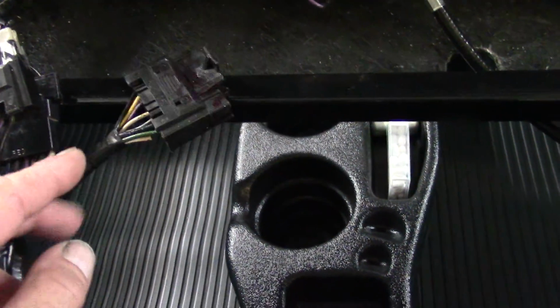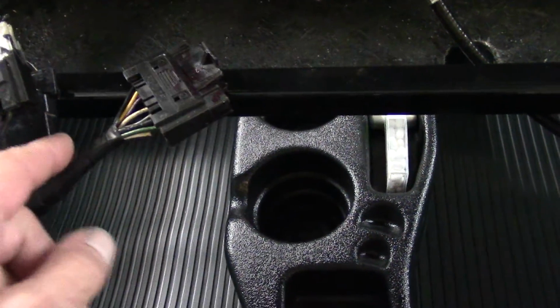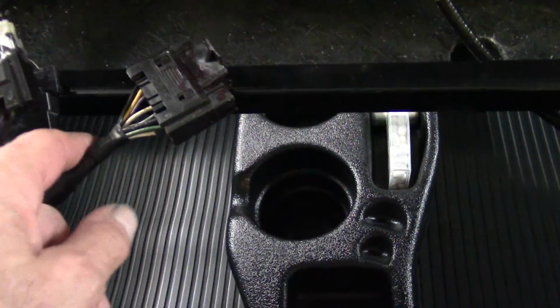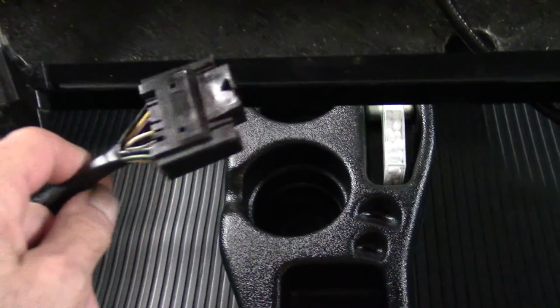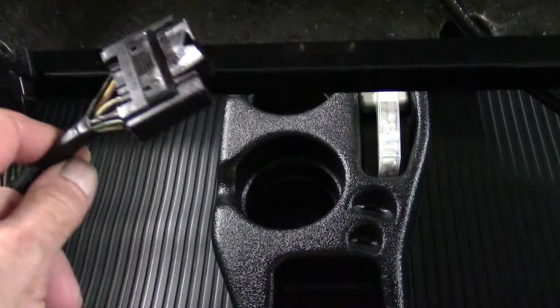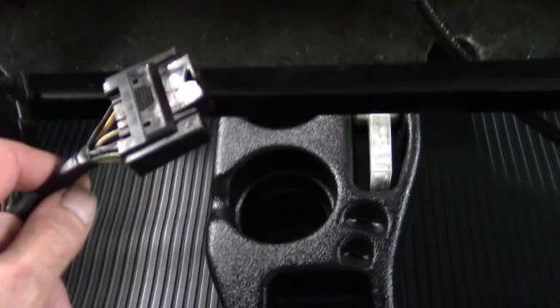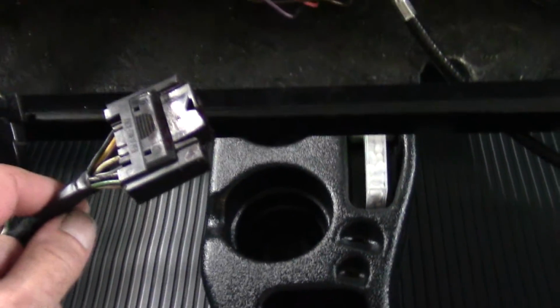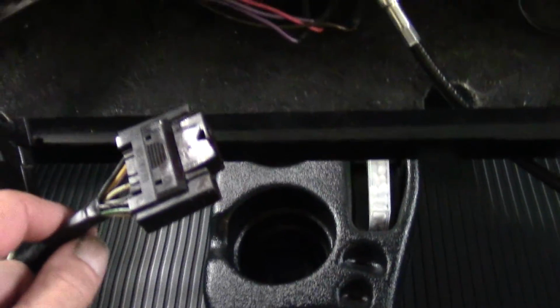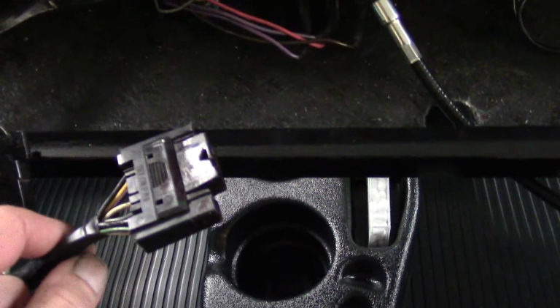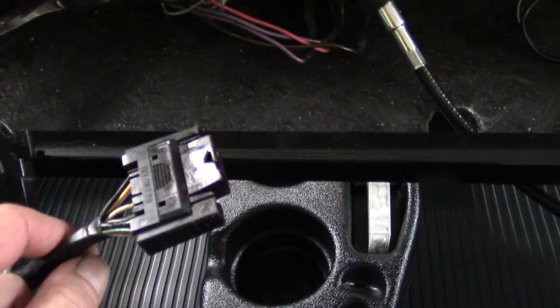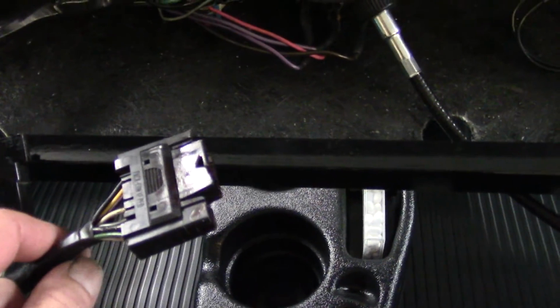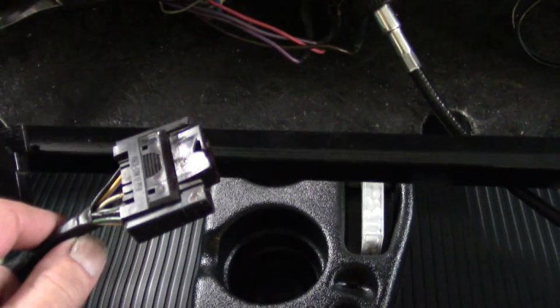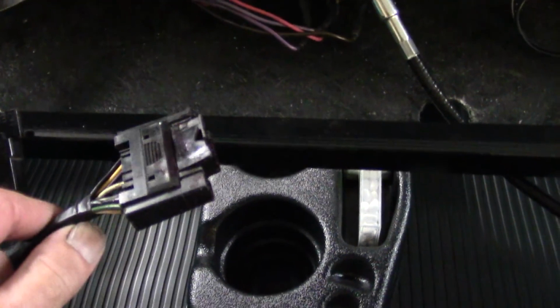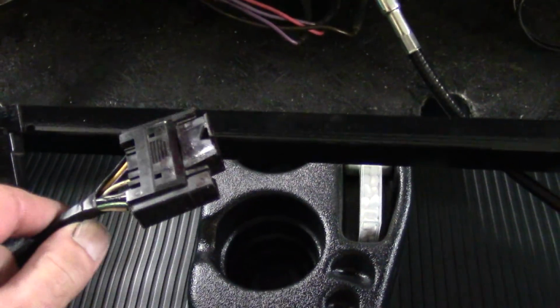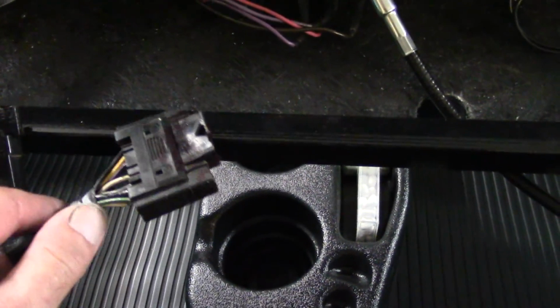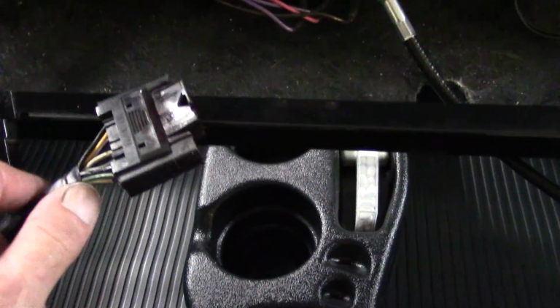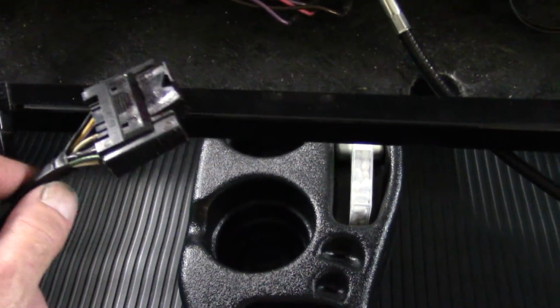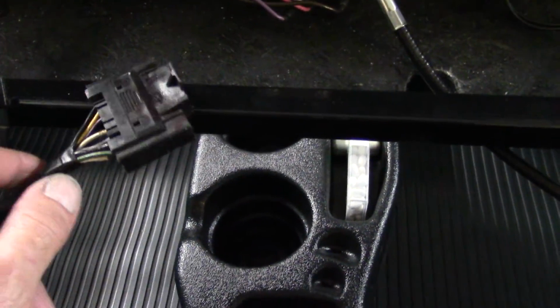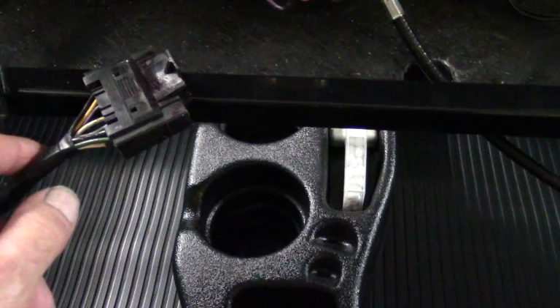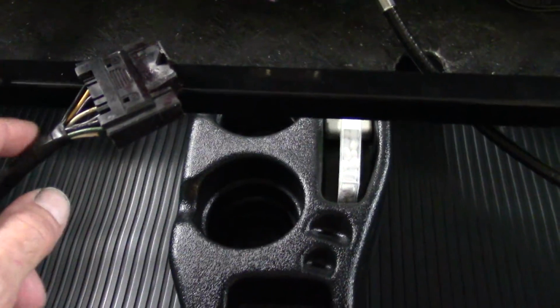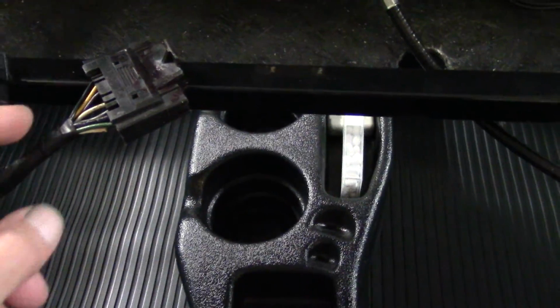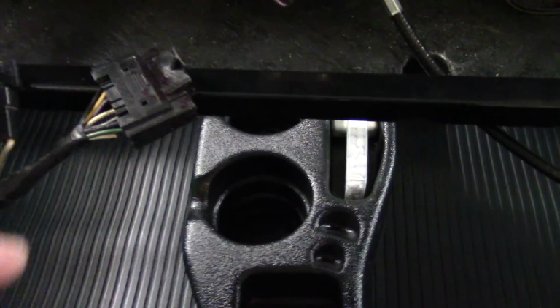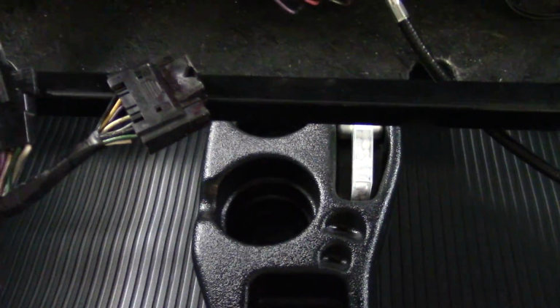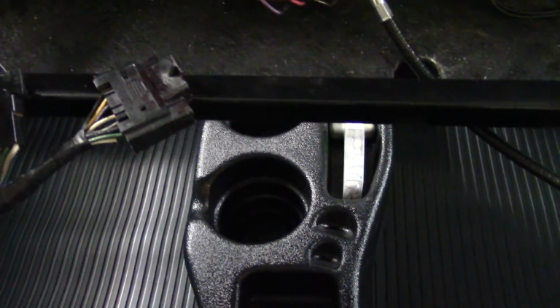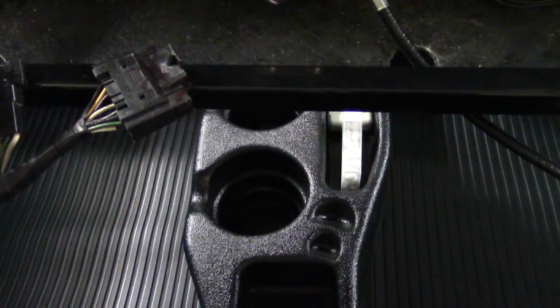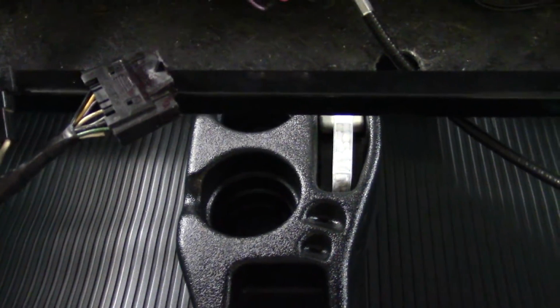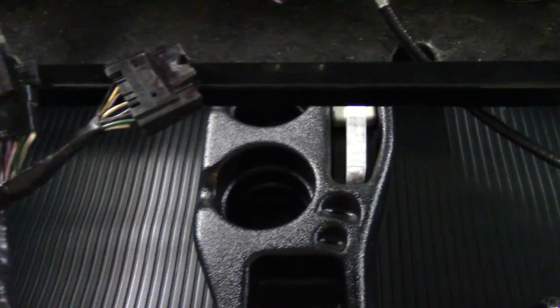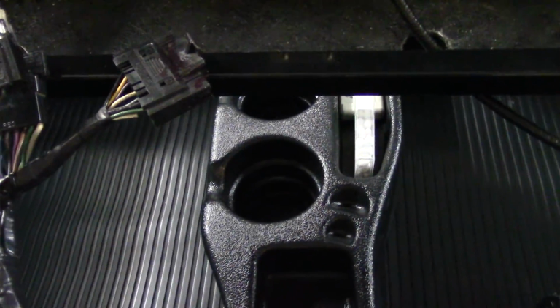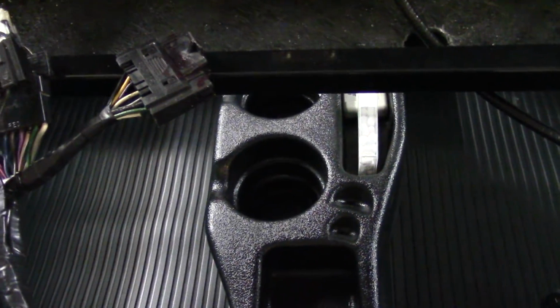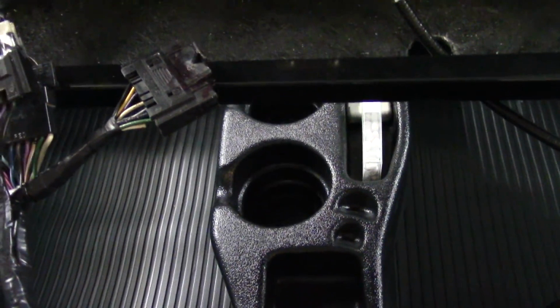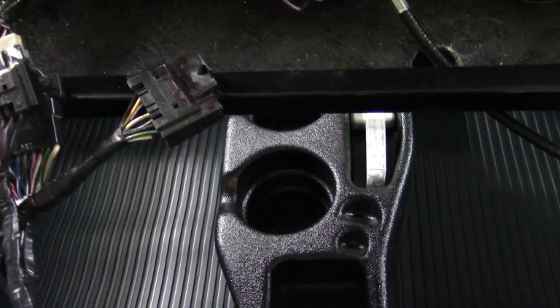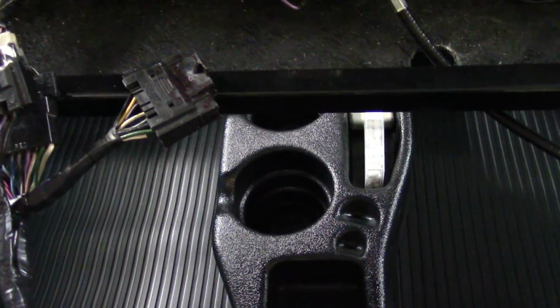I also added a connector for the radio that I may not put in, but it's there if I need it.